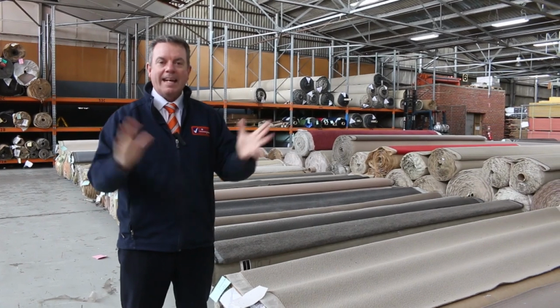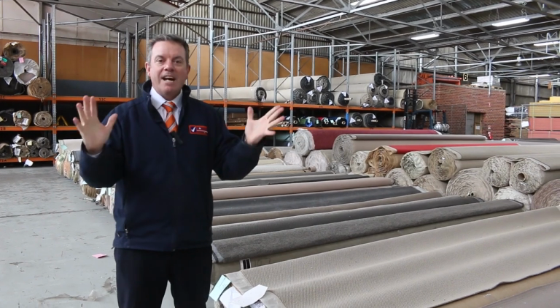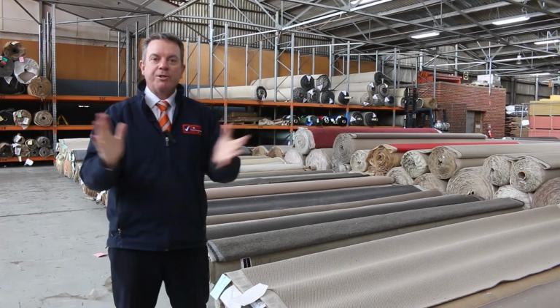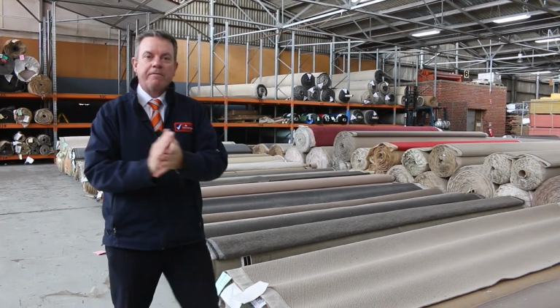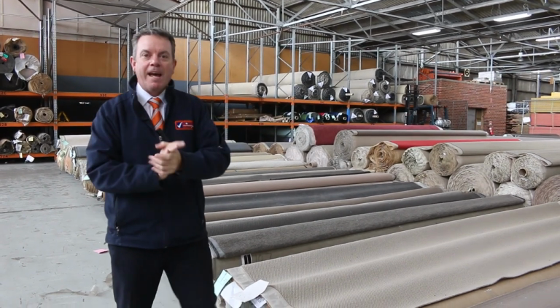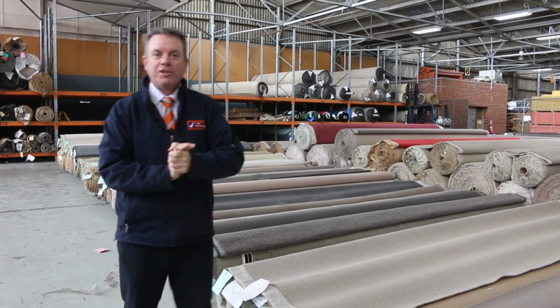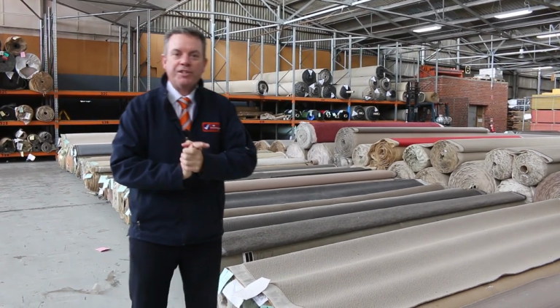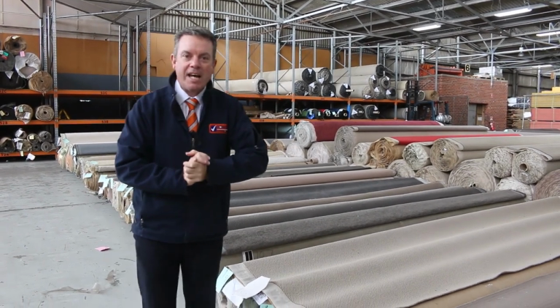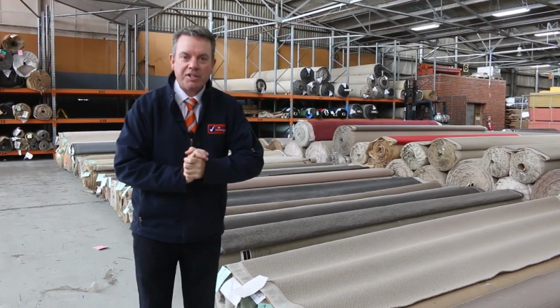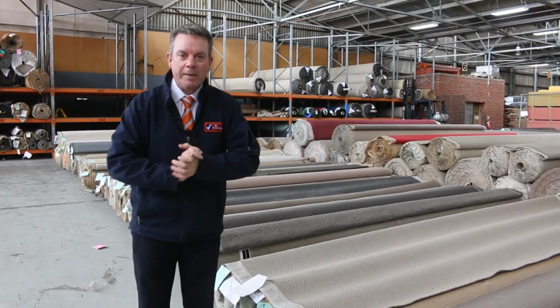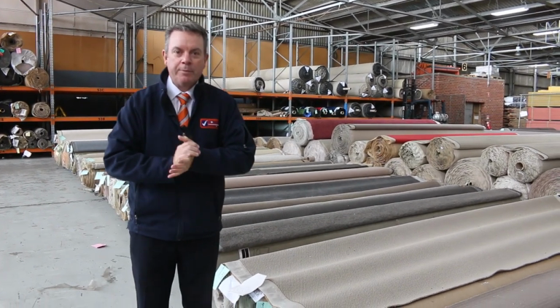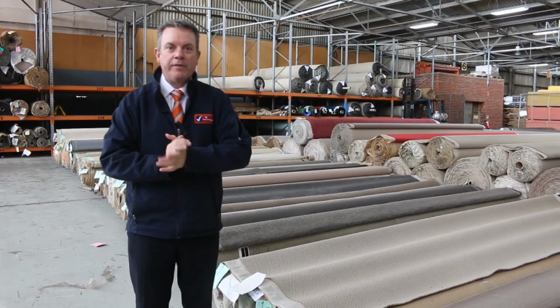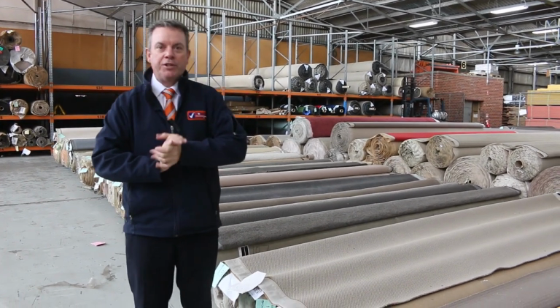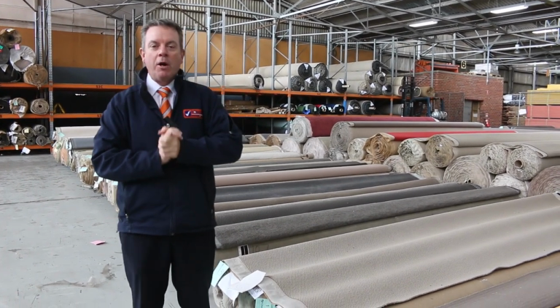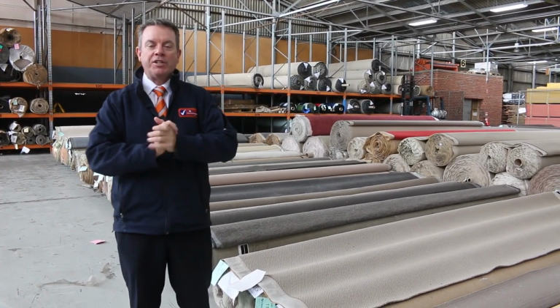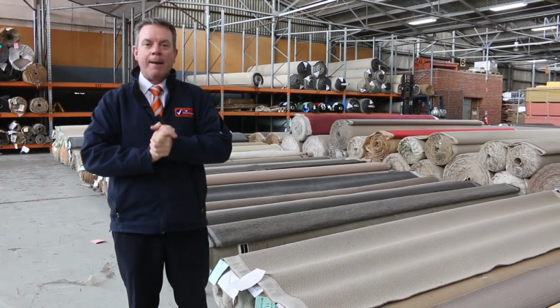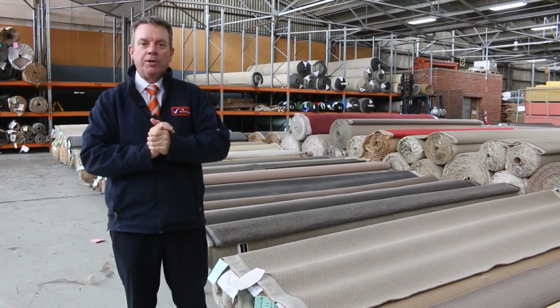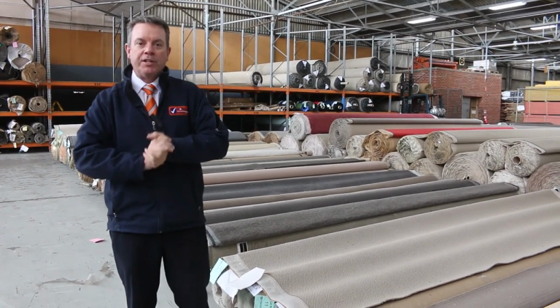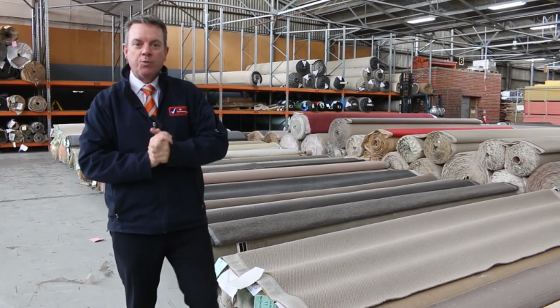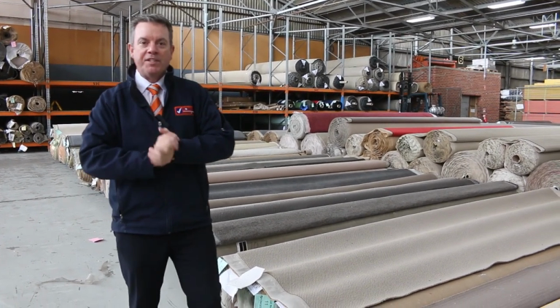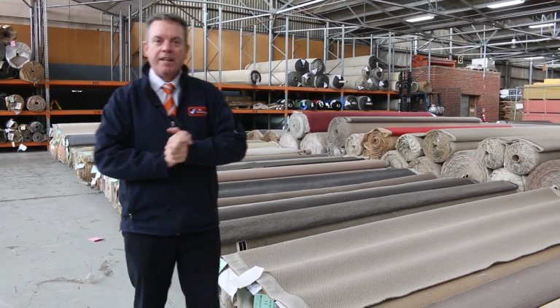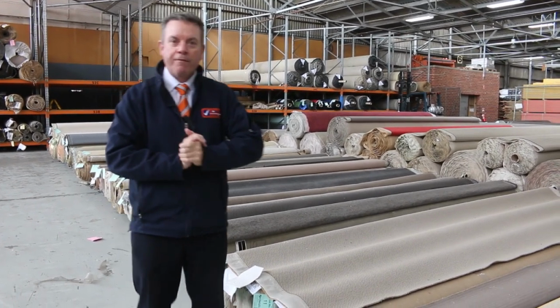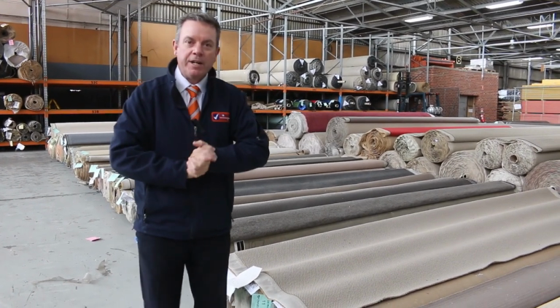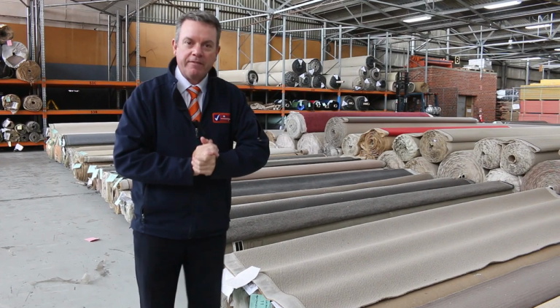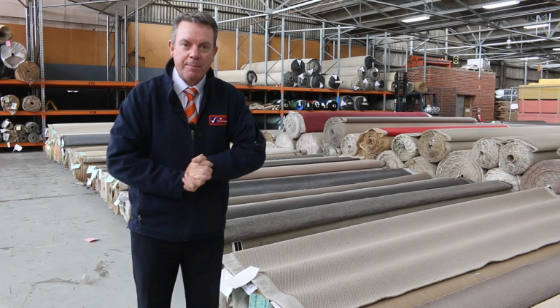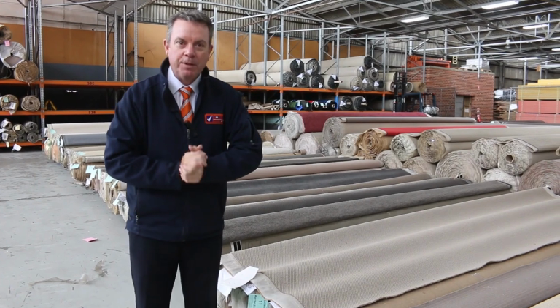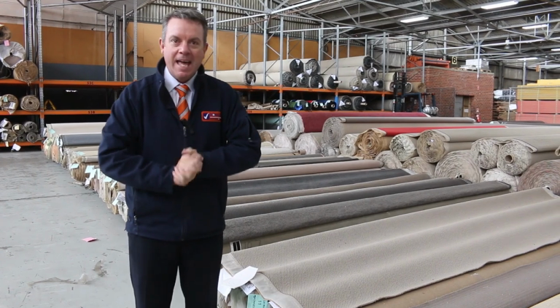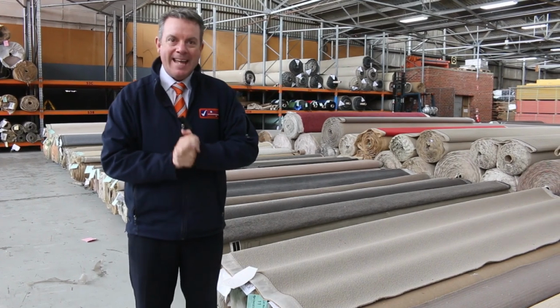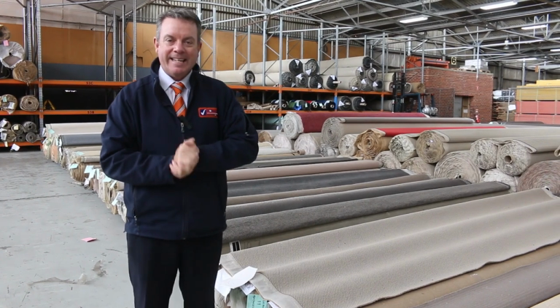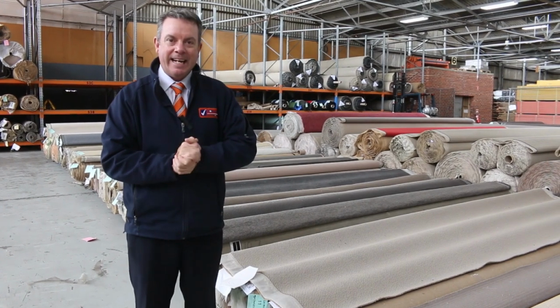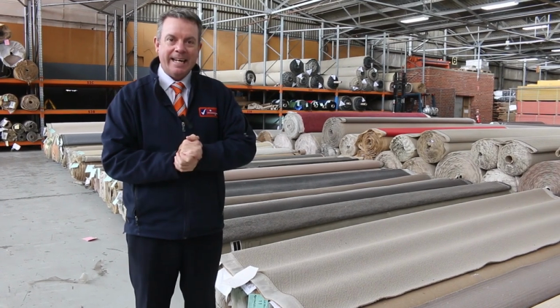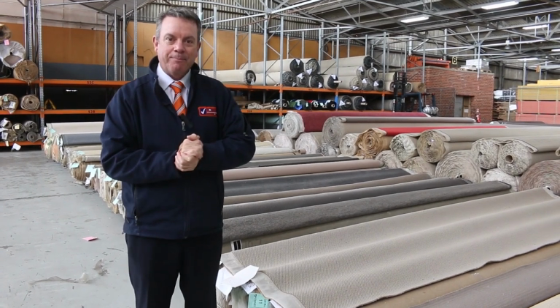G'day, I'm John from Fowles Auction Sales. I'm here to preview tomorrow's carpet auction. It's Wednesday the 14th of April at 10am.